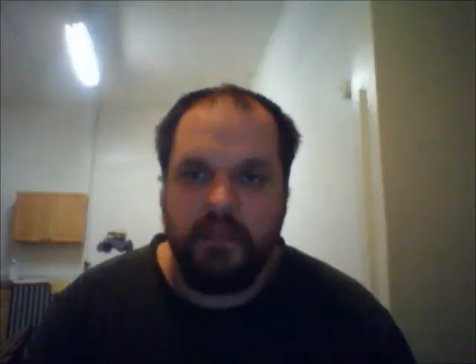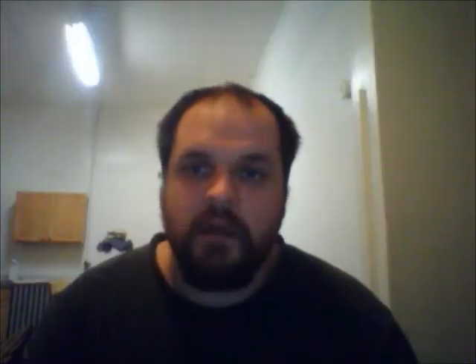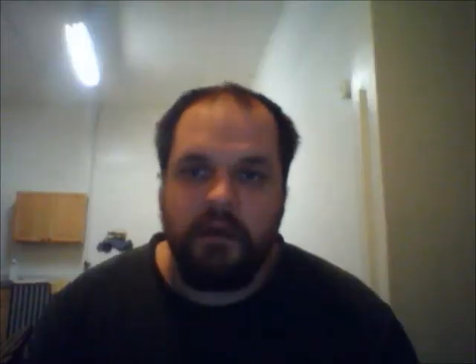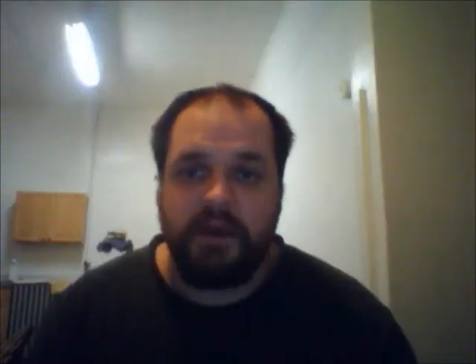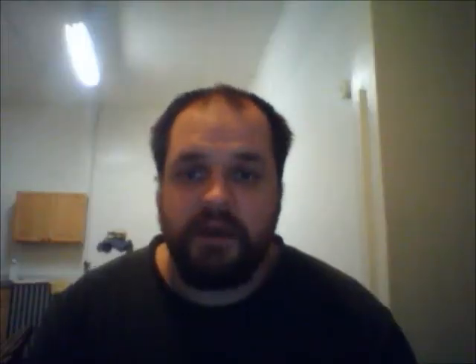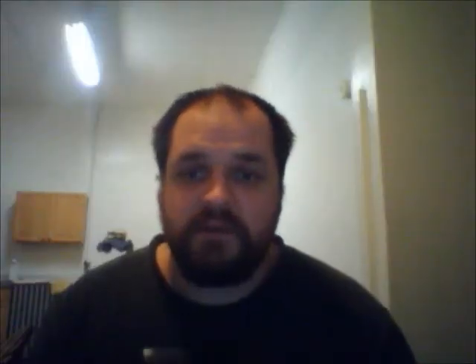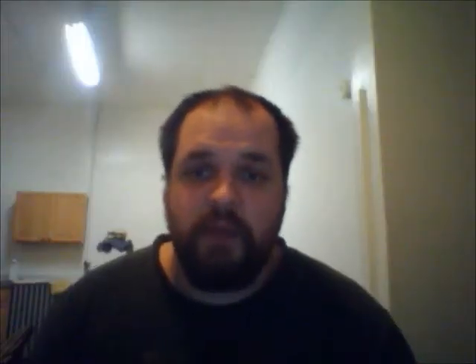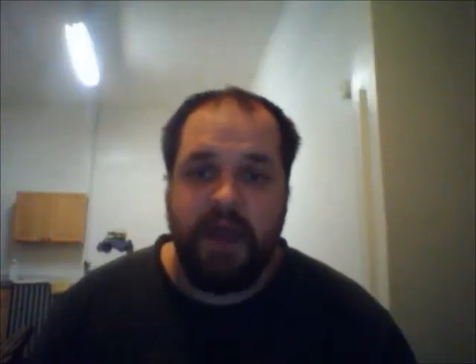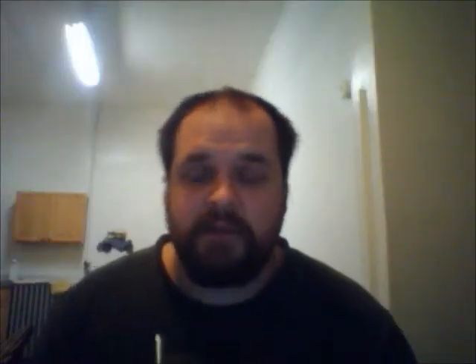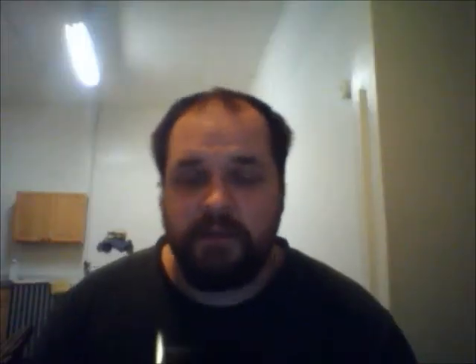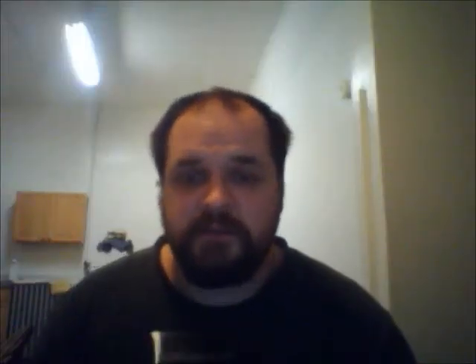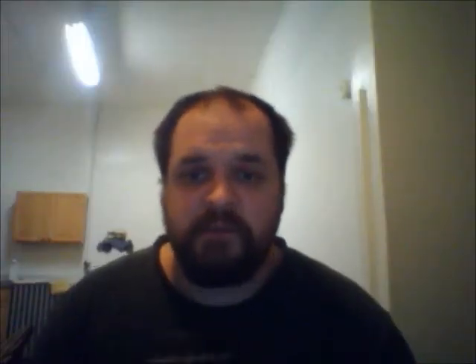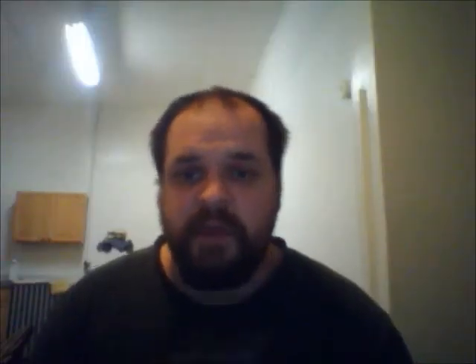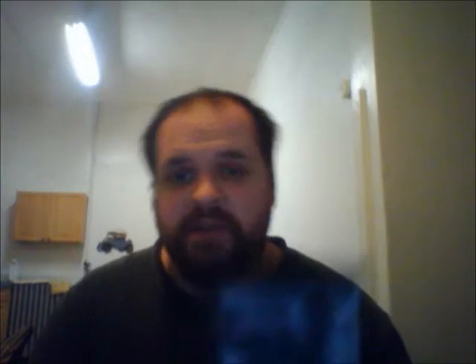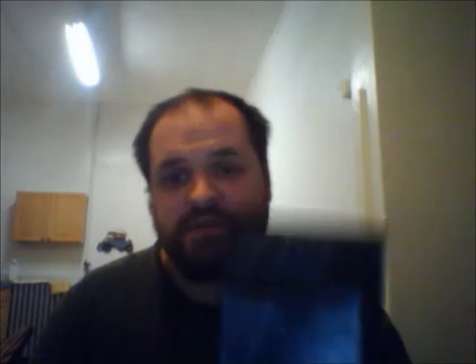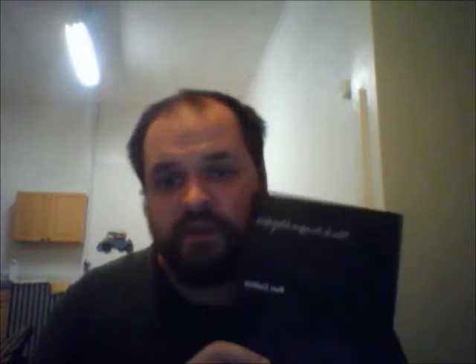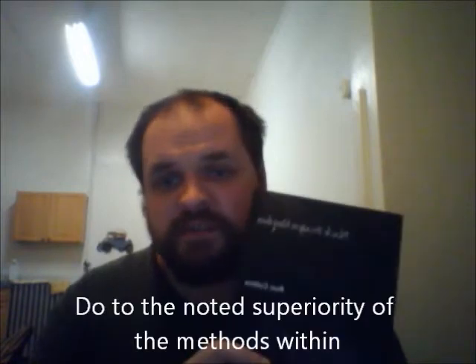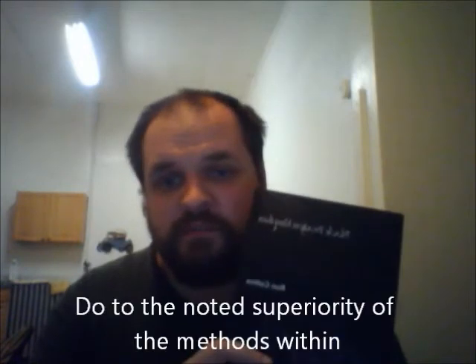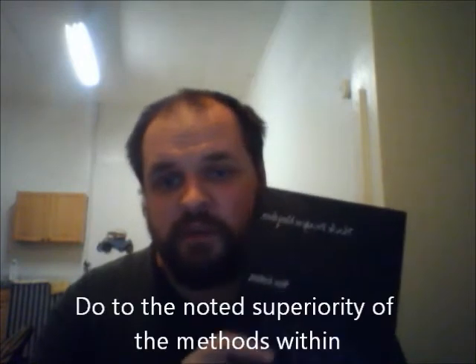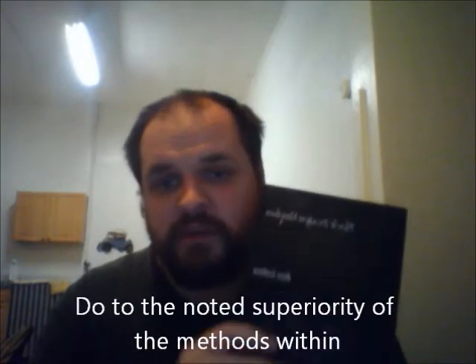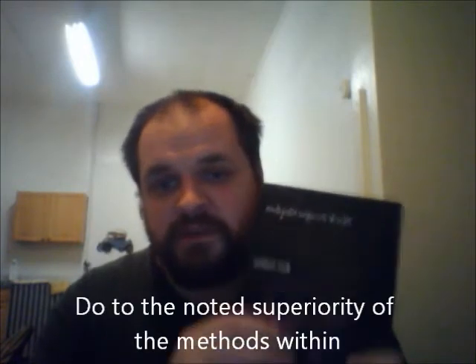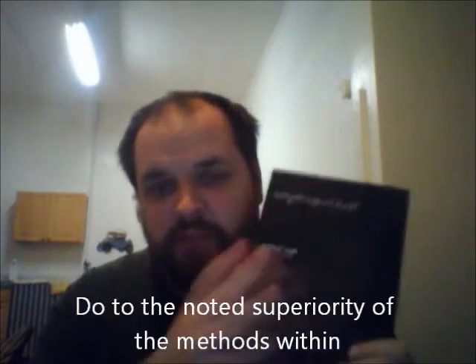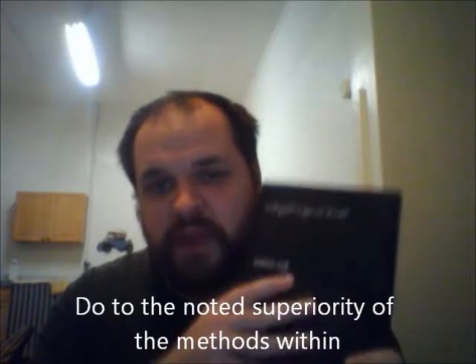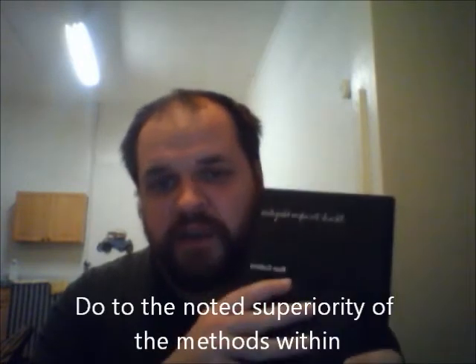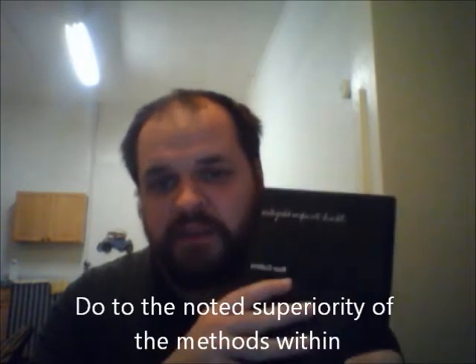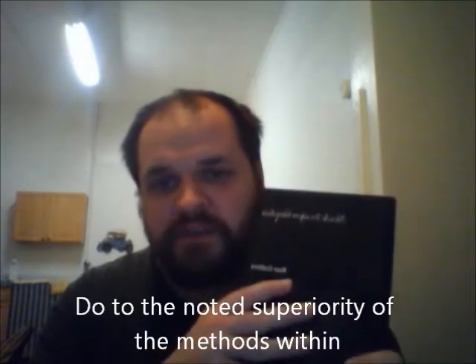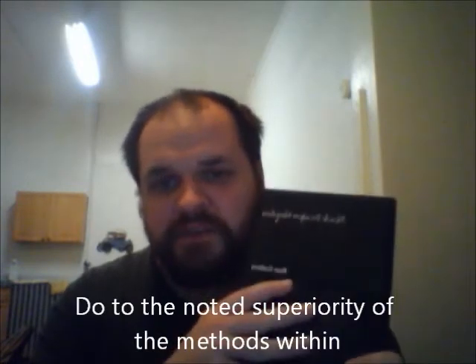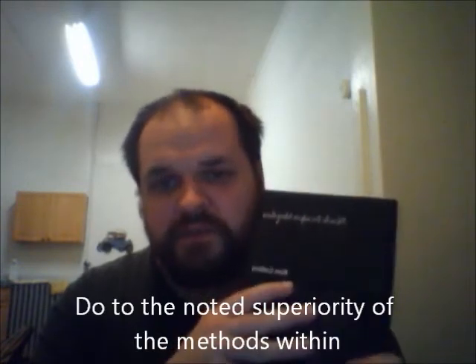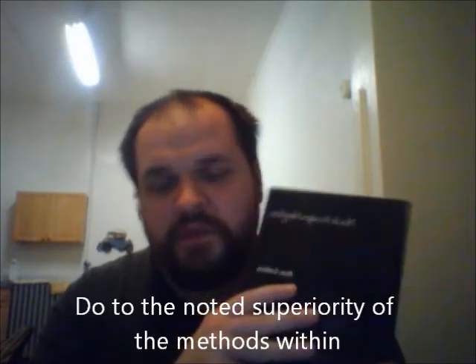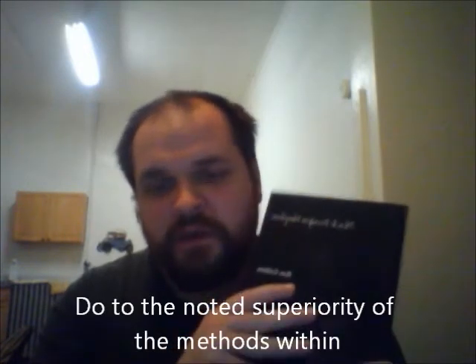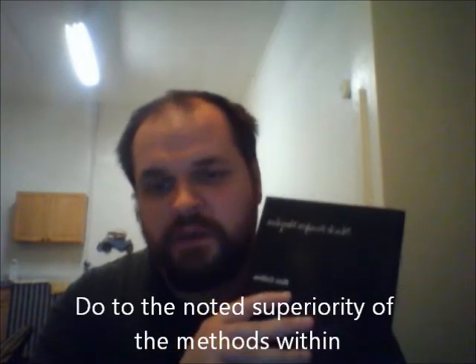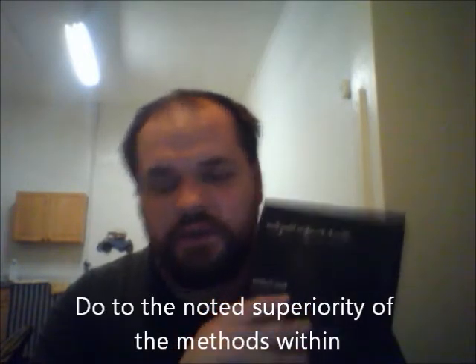It's back. Attempts have been made to suppress this book. This is Black Dragon Ninjutsu, third edition.